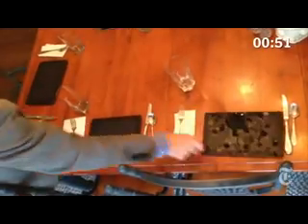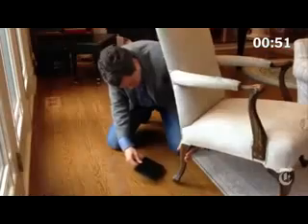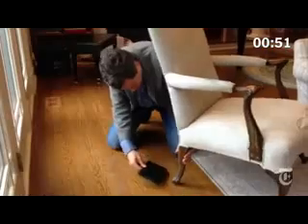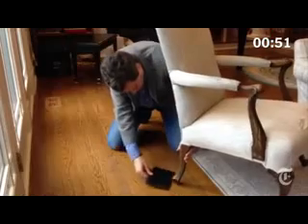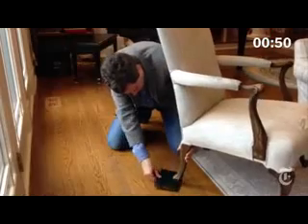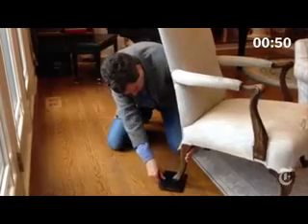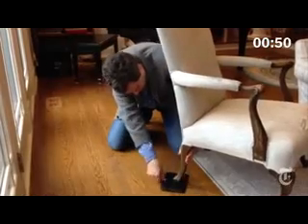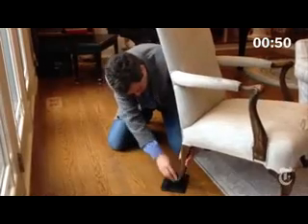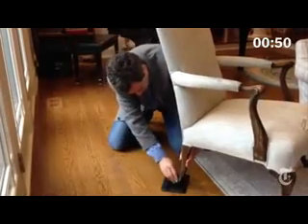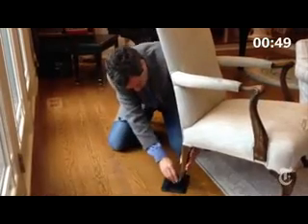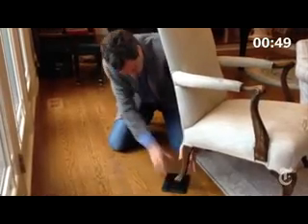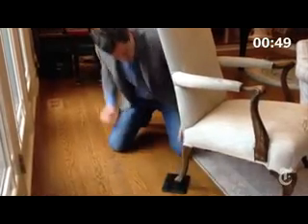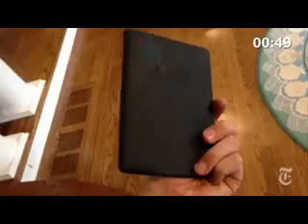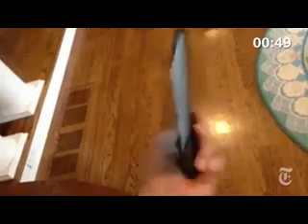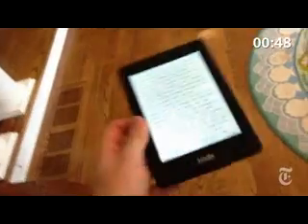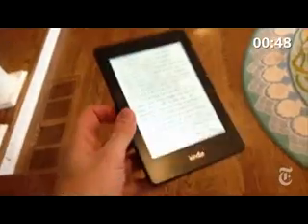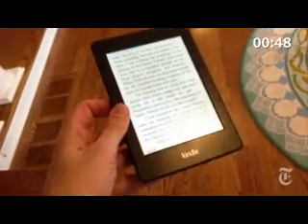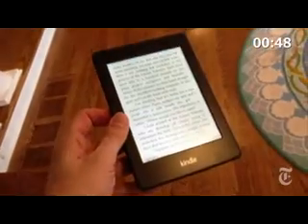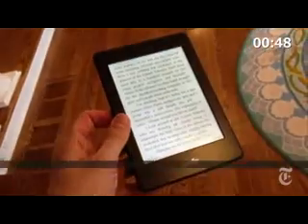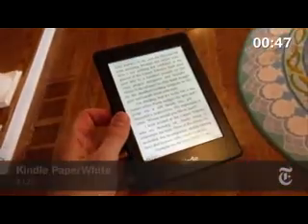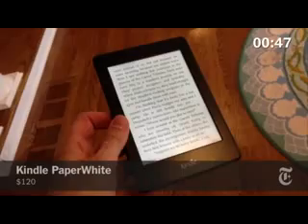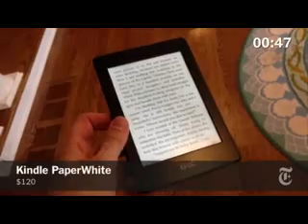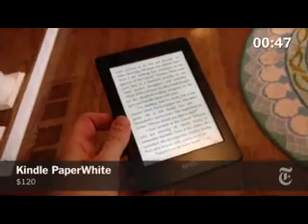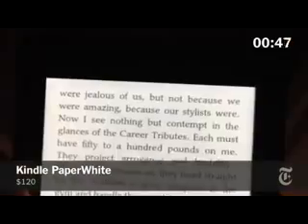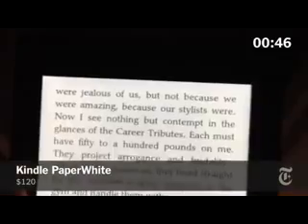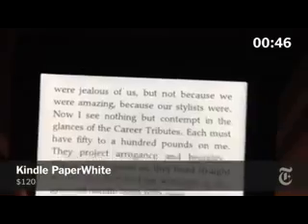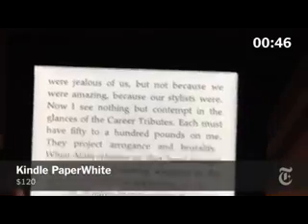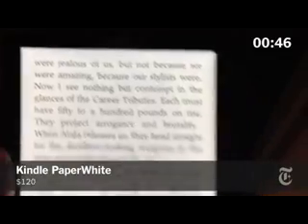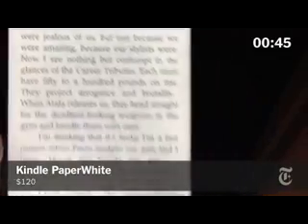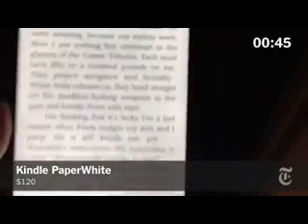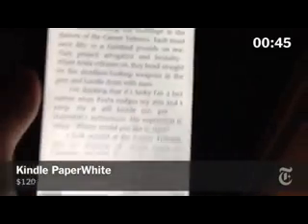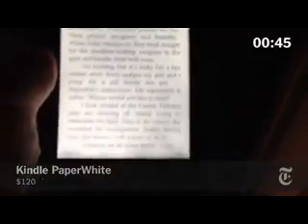For just reading, the winner is the Kindle Paperwhite. The touchscreen glows in the dark more evenly than the Nook version.